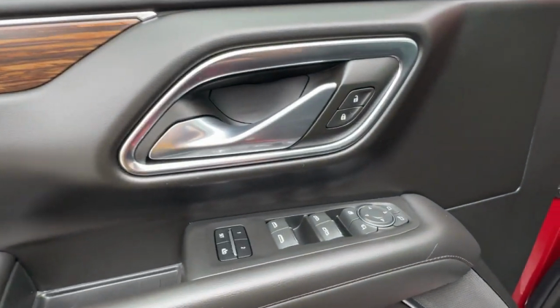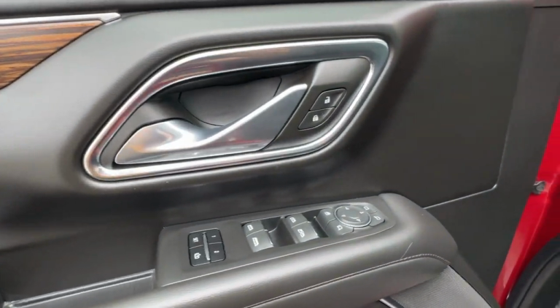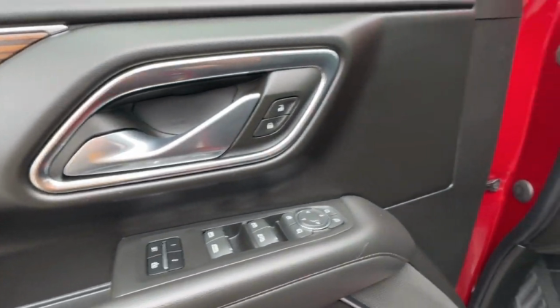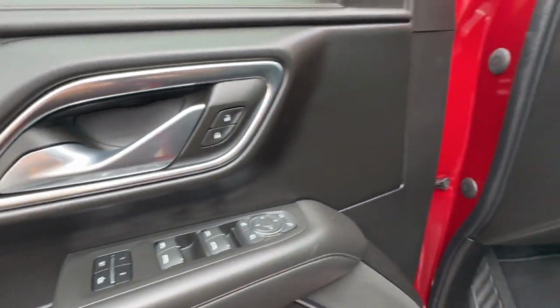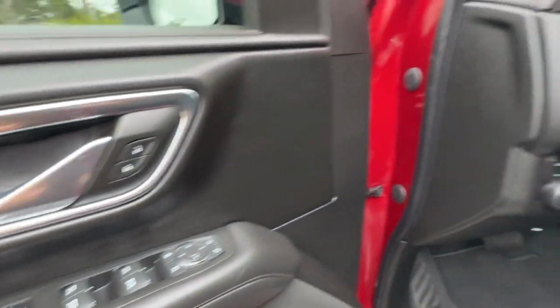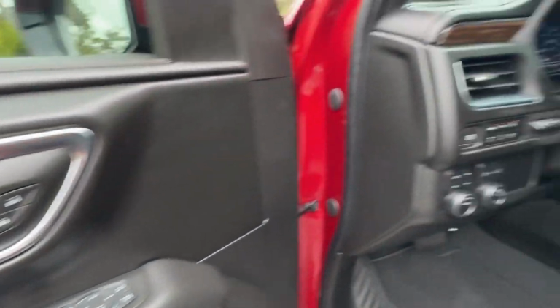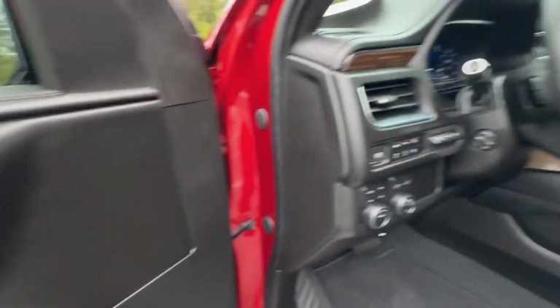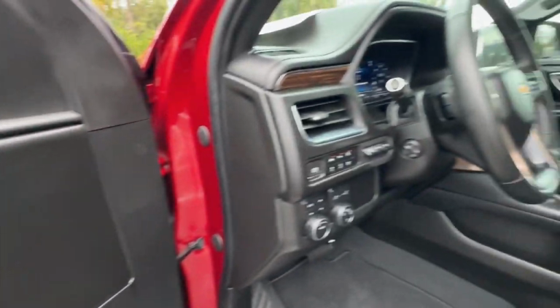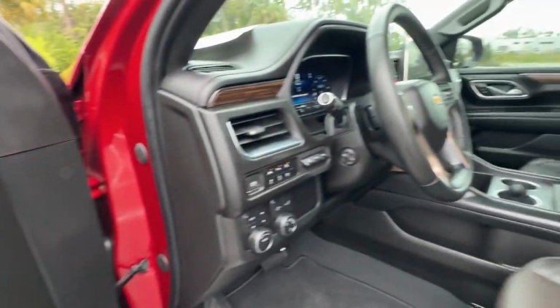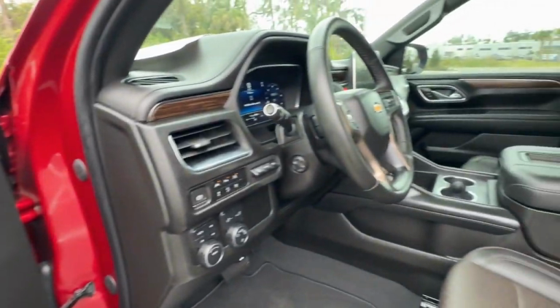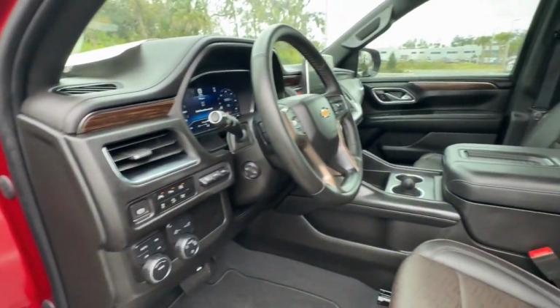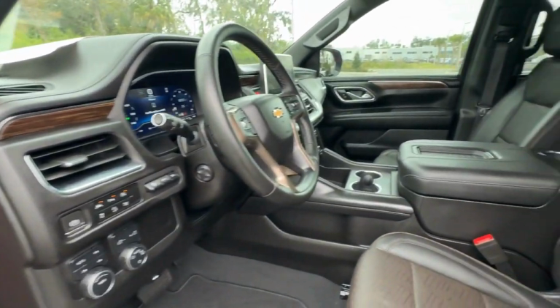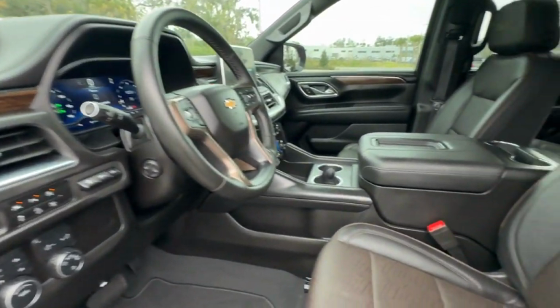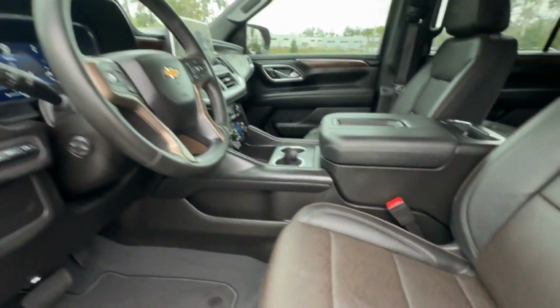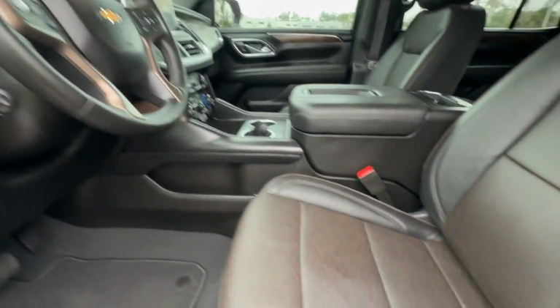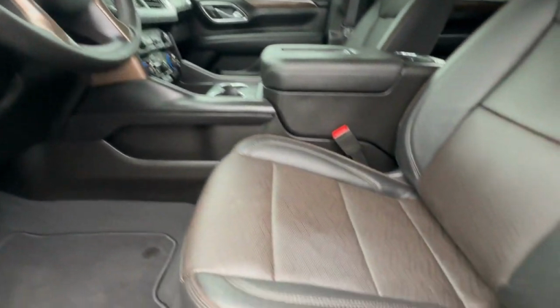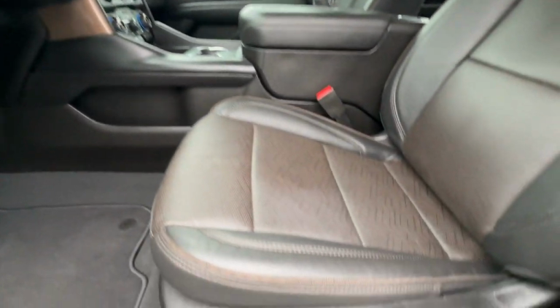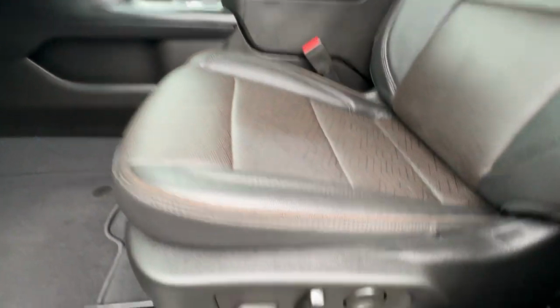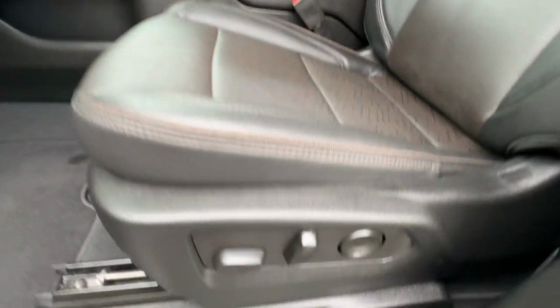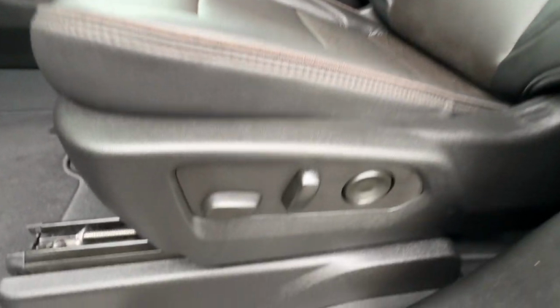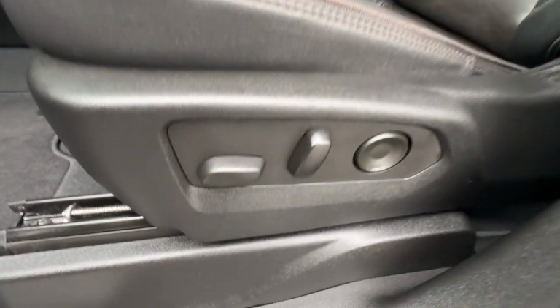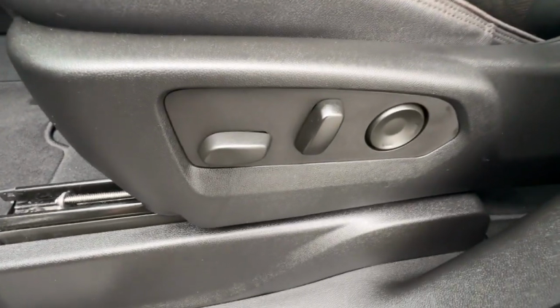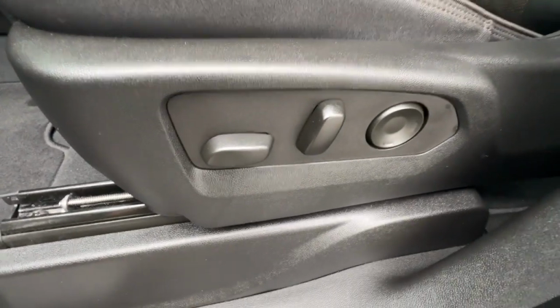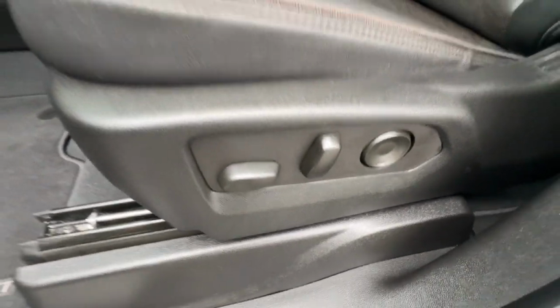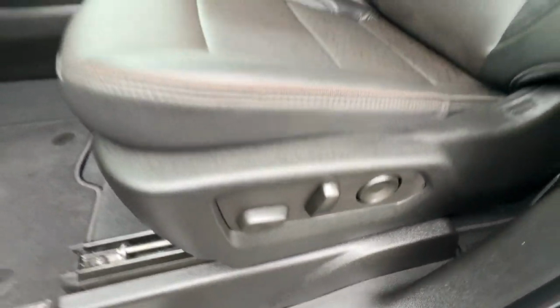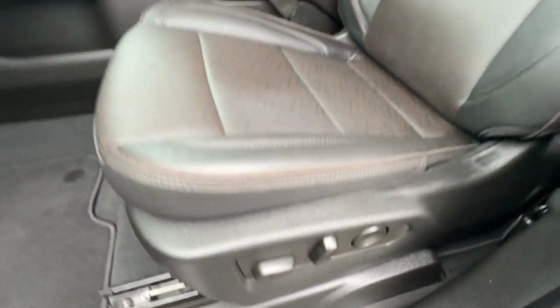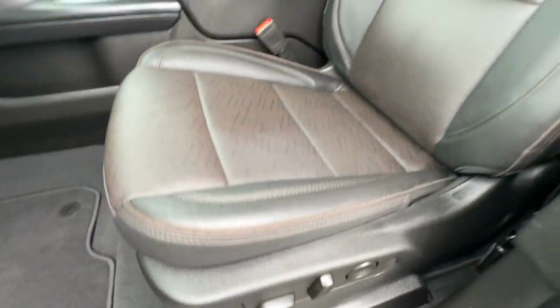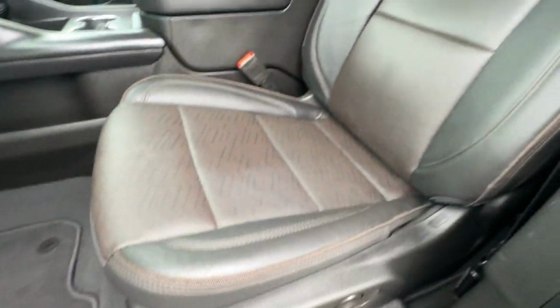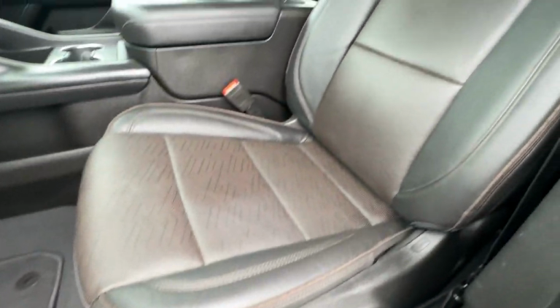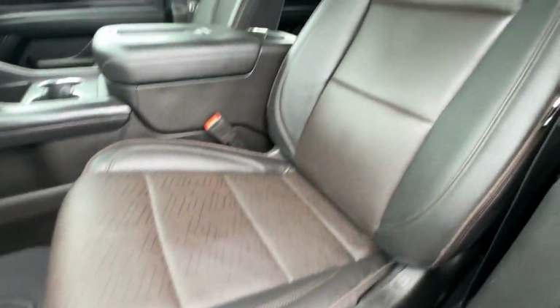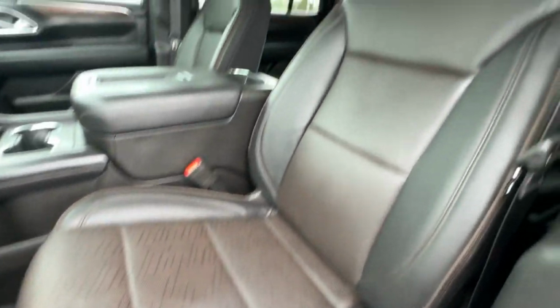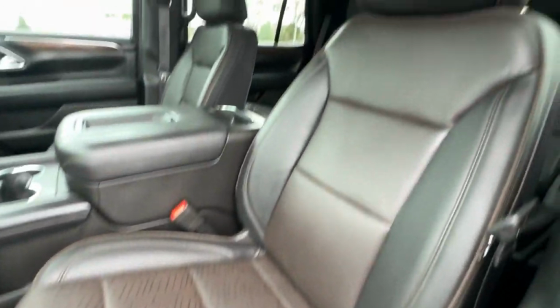Powerful workhorse meets comfortable cruiser in the Tahoe. Treat yourself to a road test.